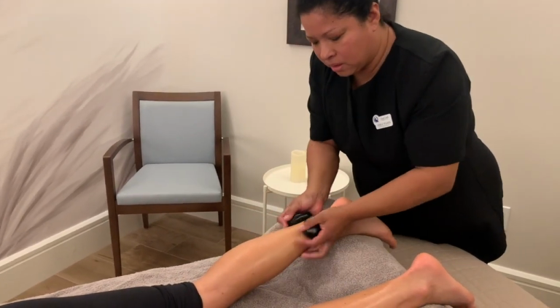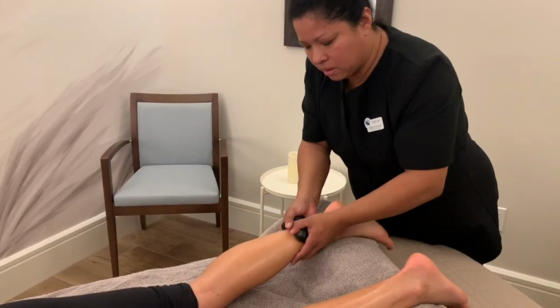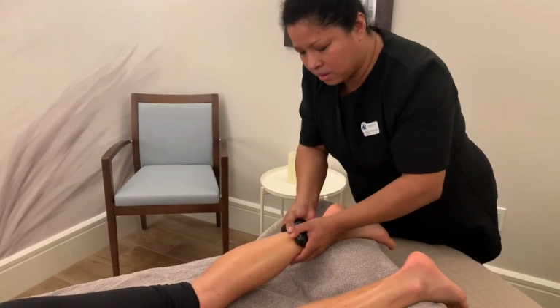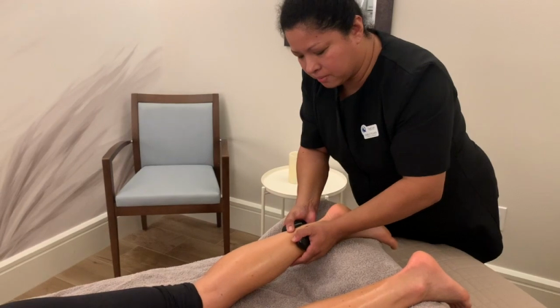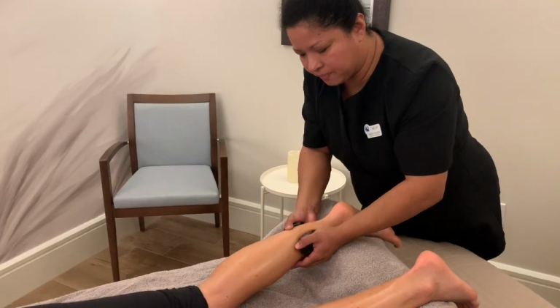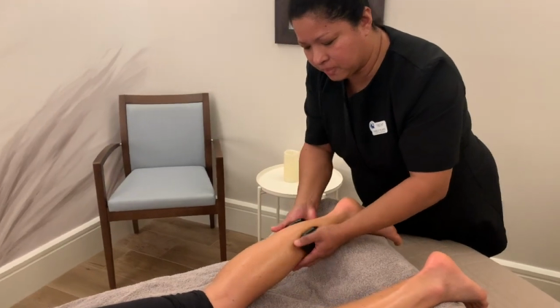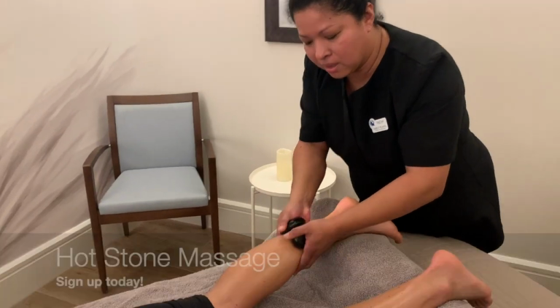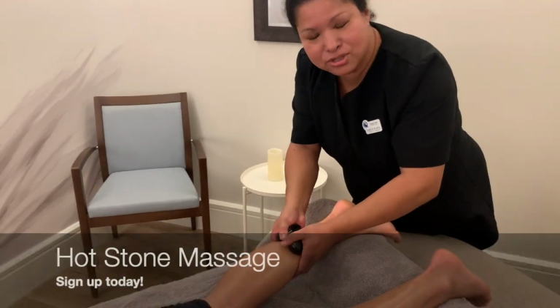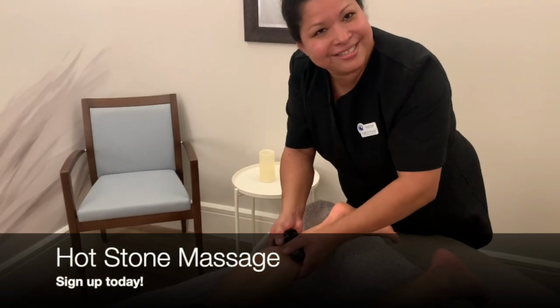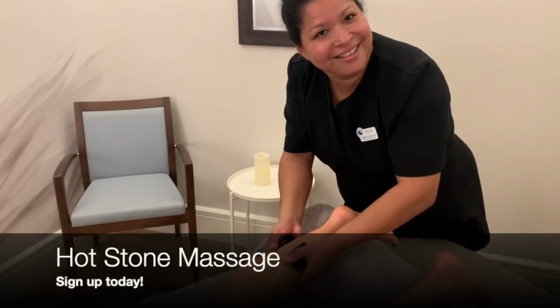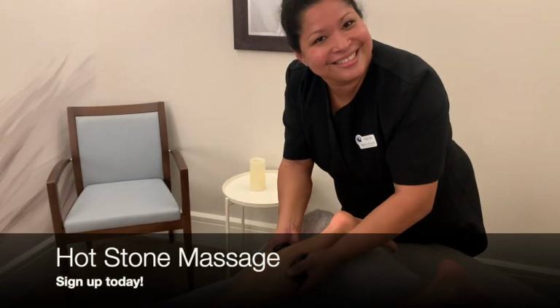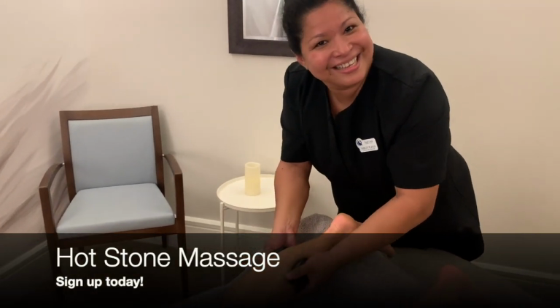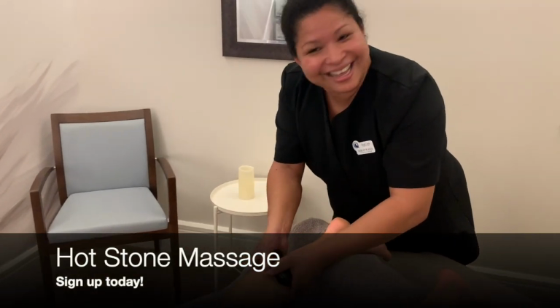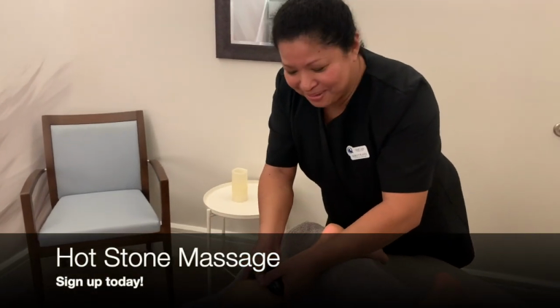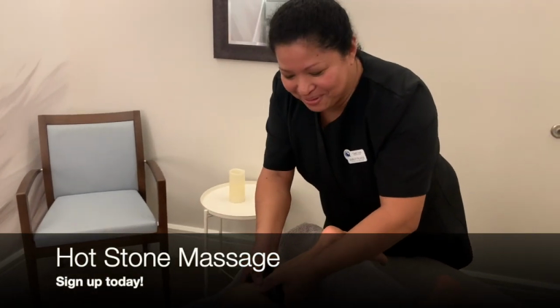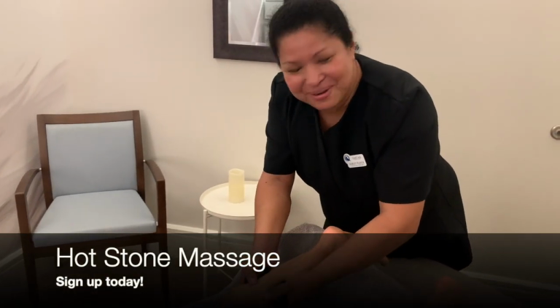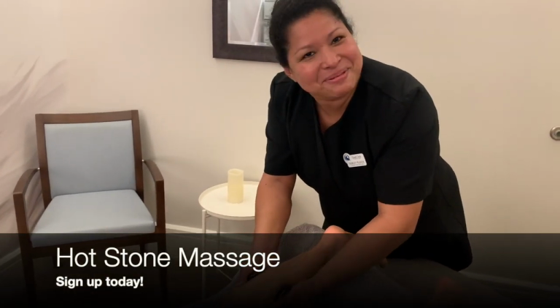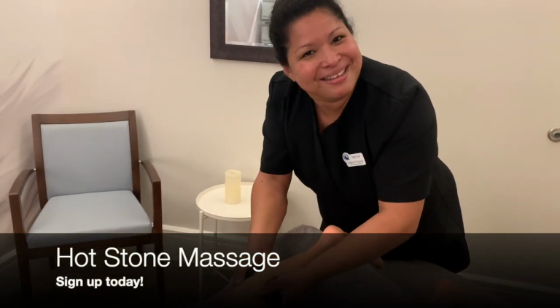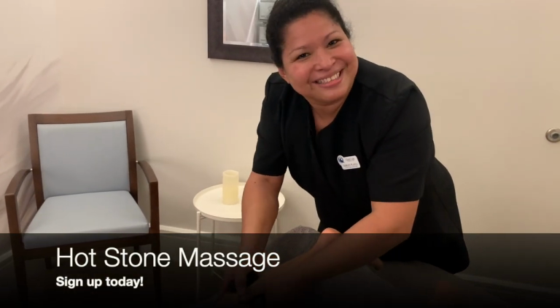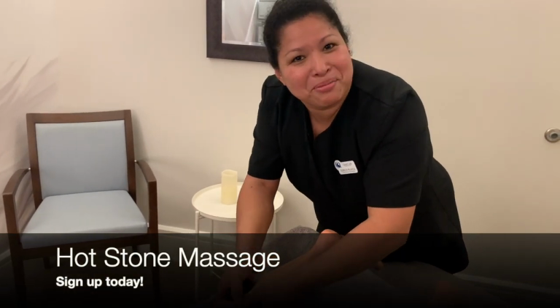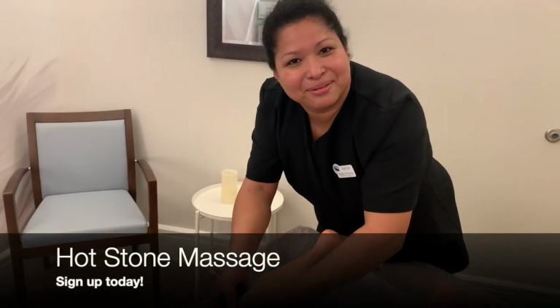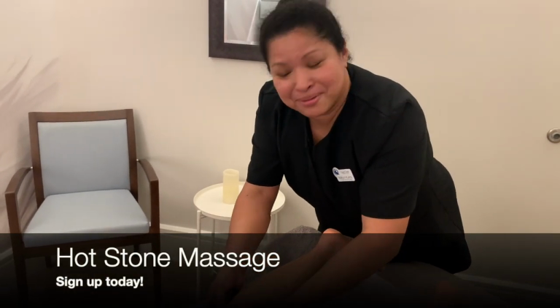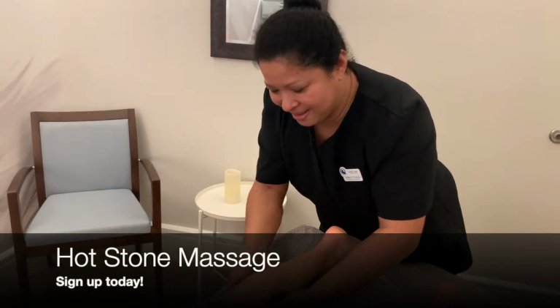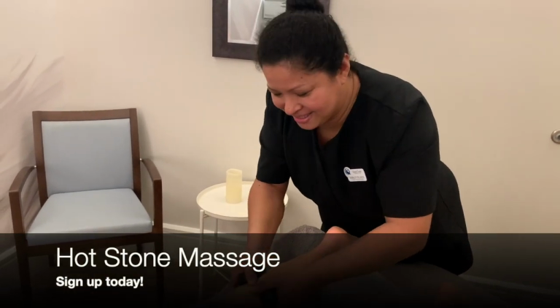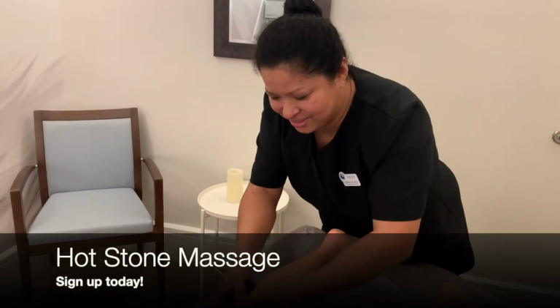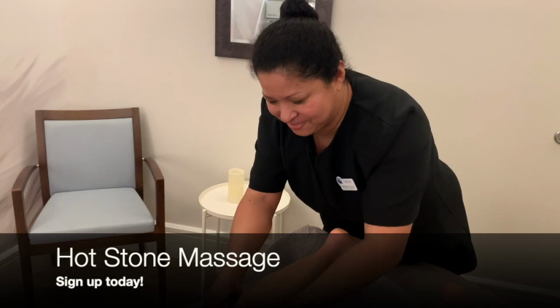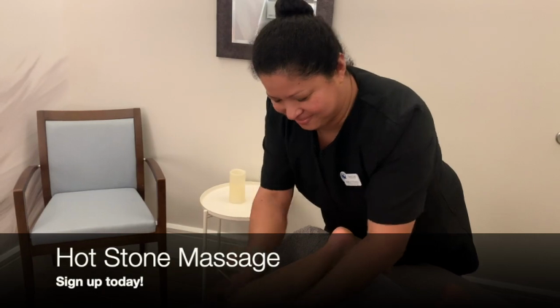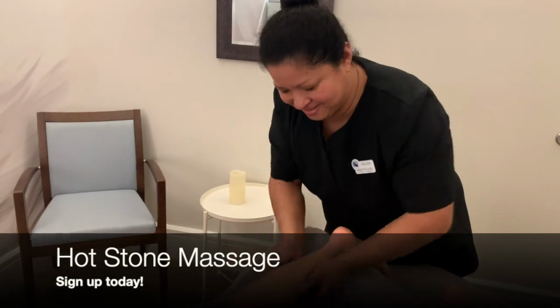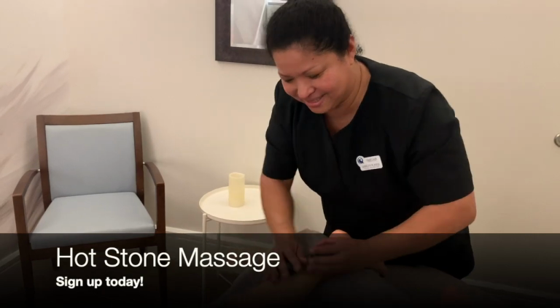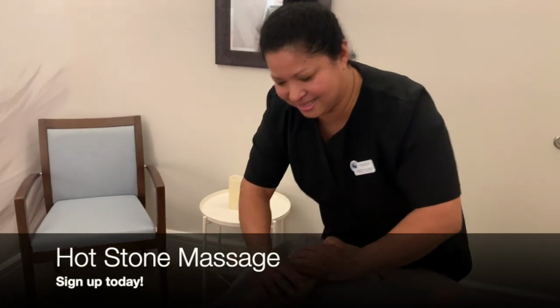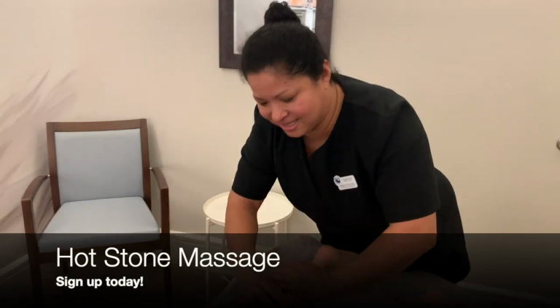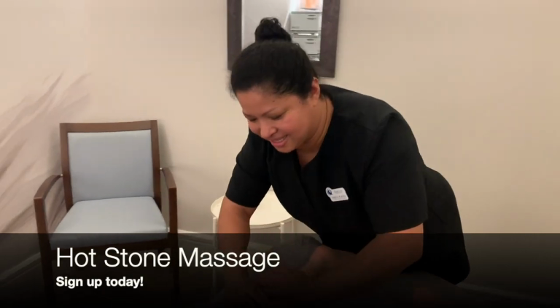How do I sign up for this? You just need to call us at Royal Creek Spa and we'd love to help assist you. Thank you so much, Shirley.